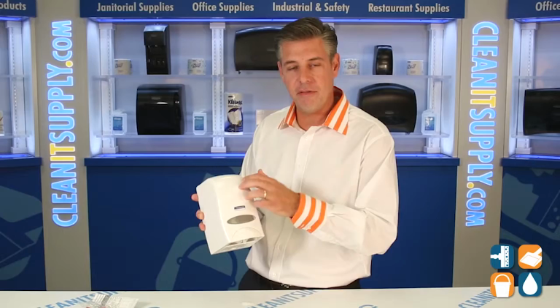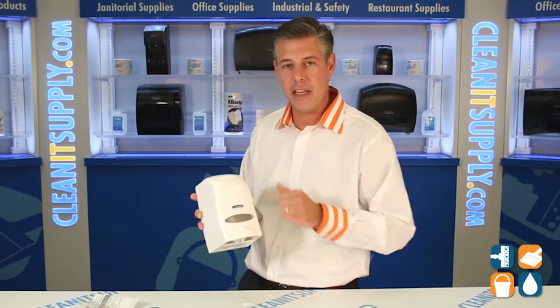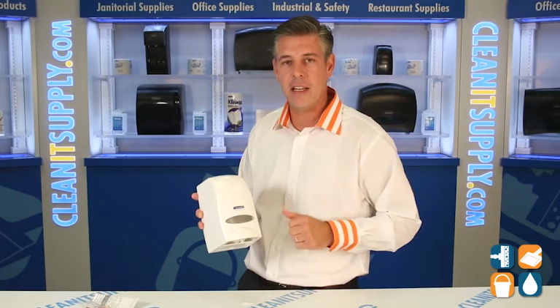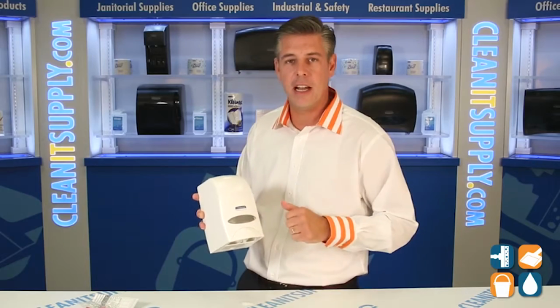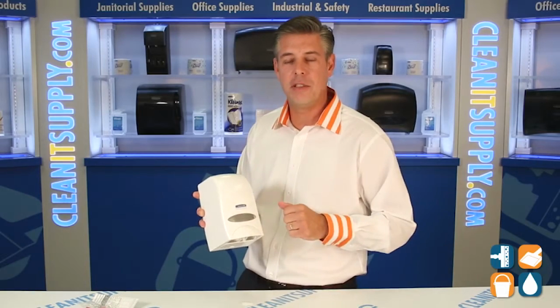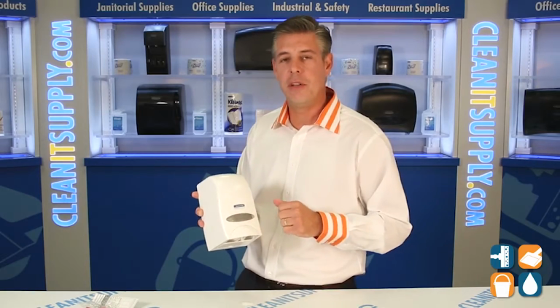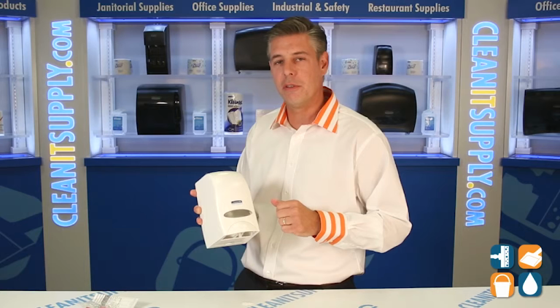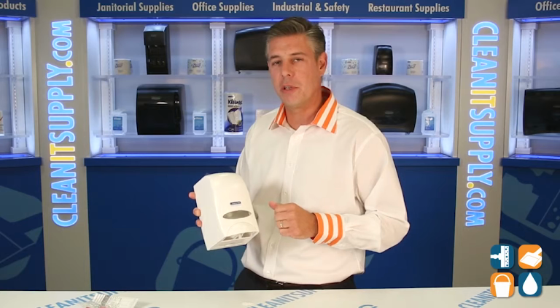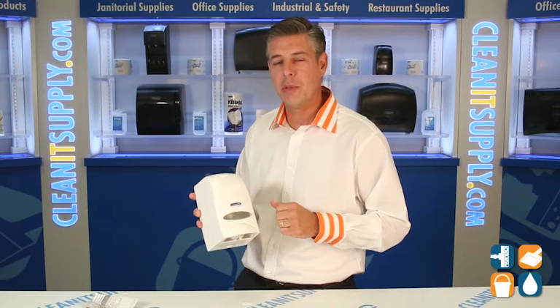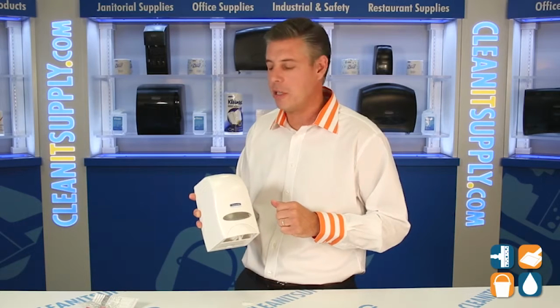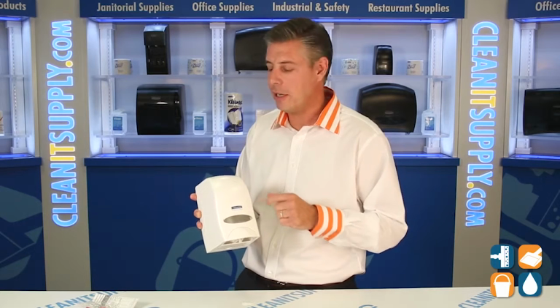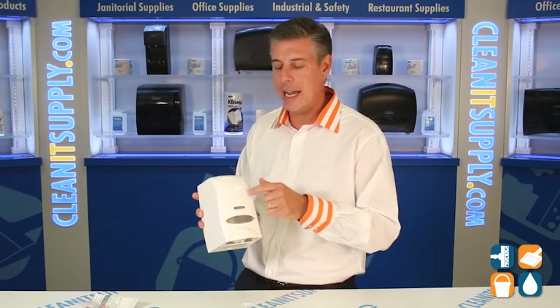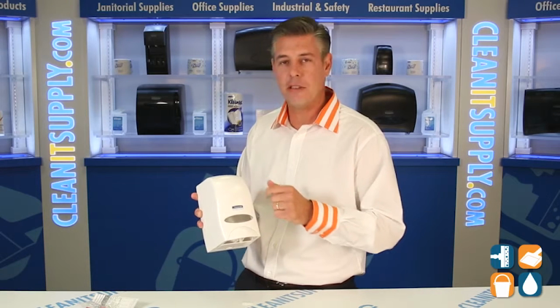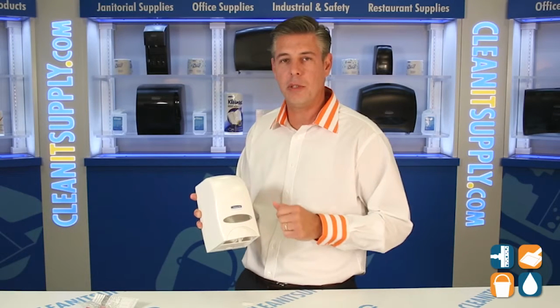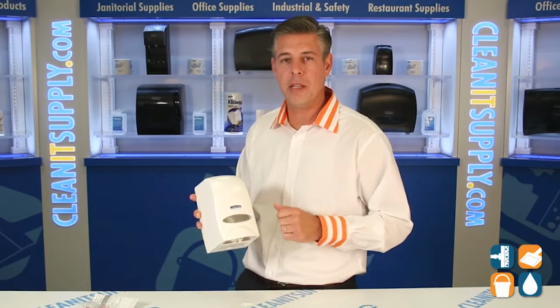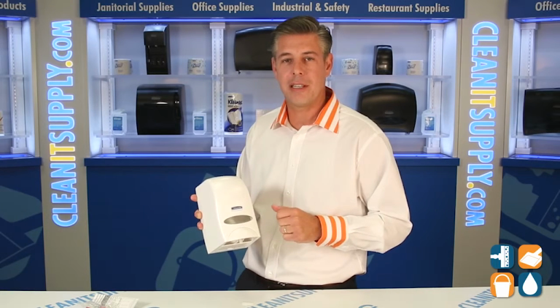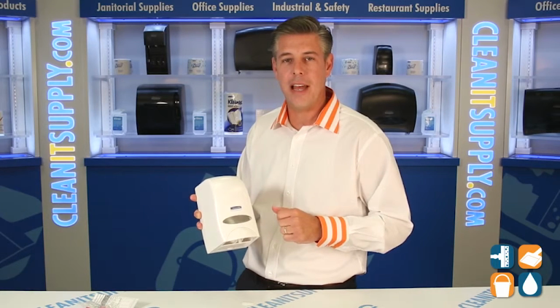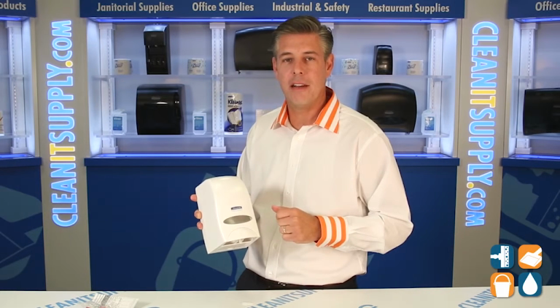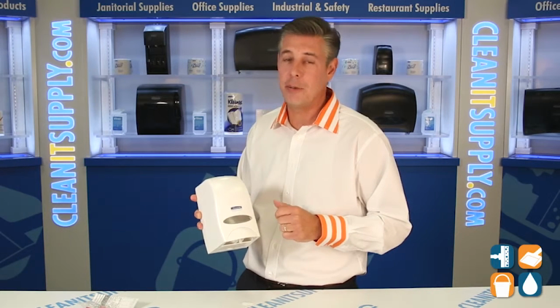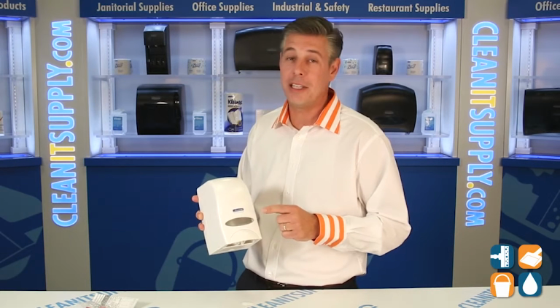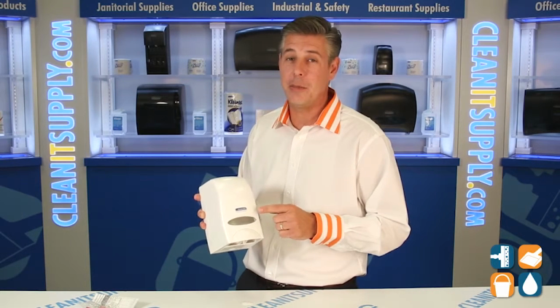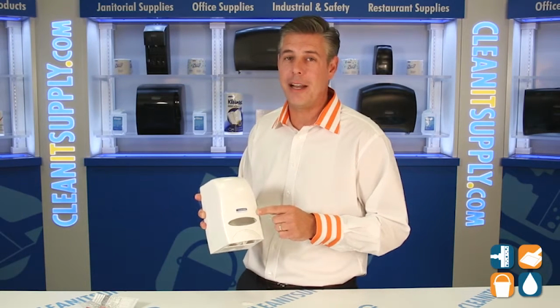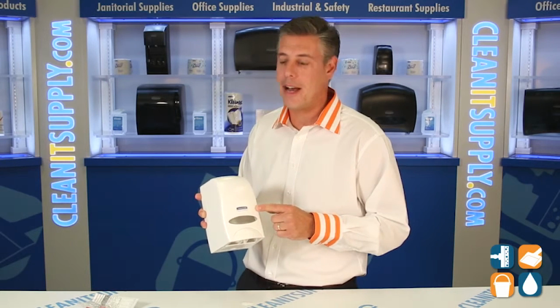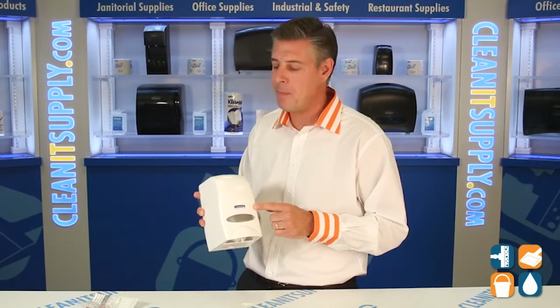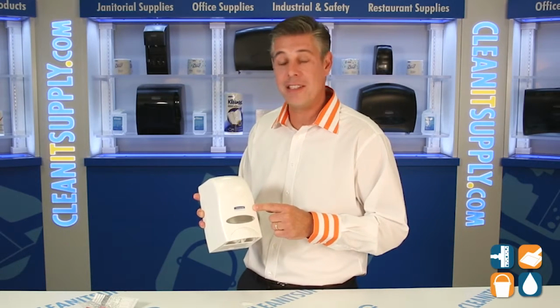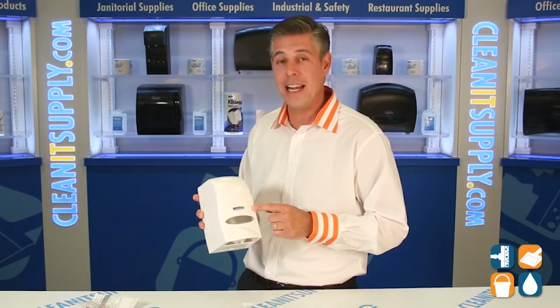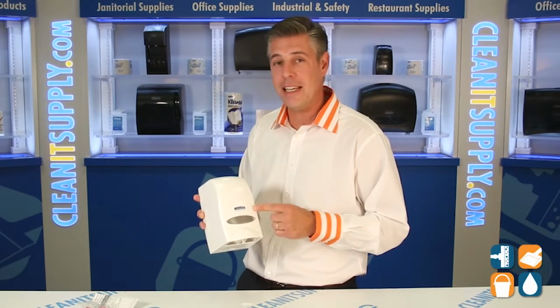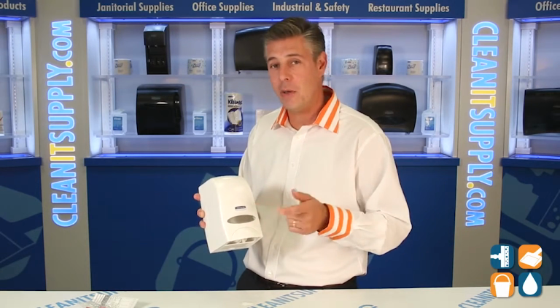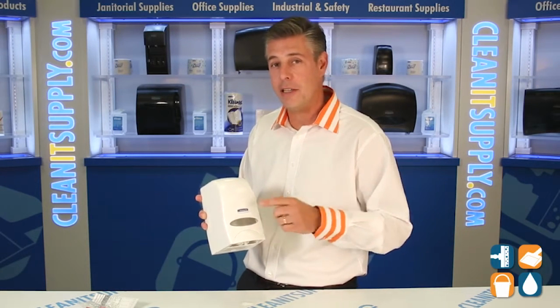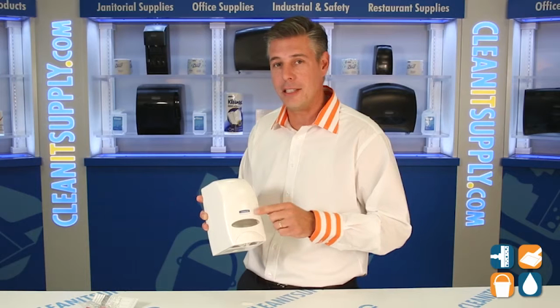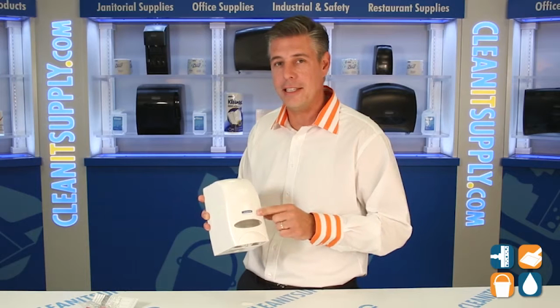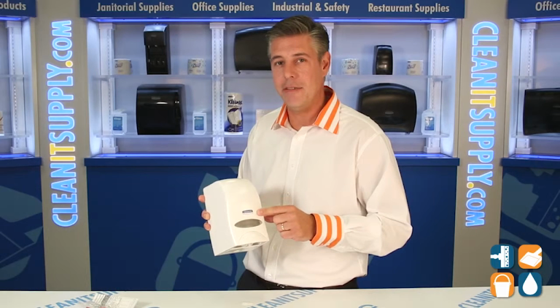And there you have it — the convenient 92144 Kimberly Clark Hand Soap Dispenser Cassette, available at CleanItSupply.com. This is Danny D, and you're watching CleanIt TV.